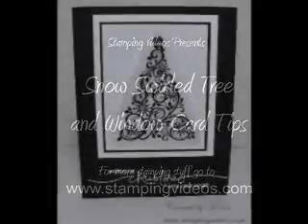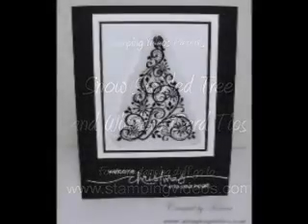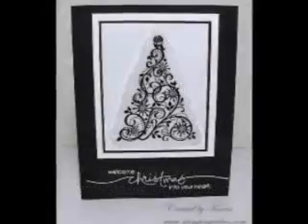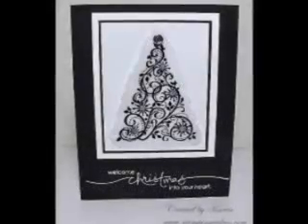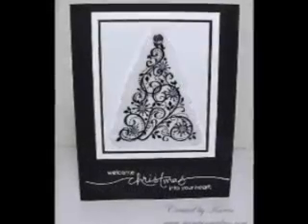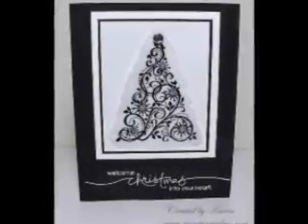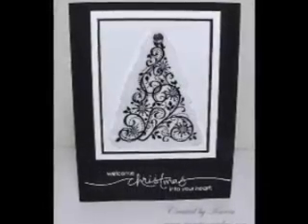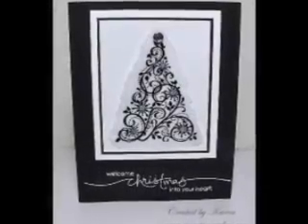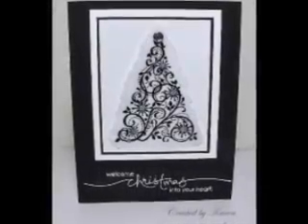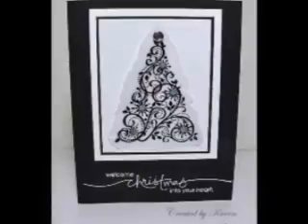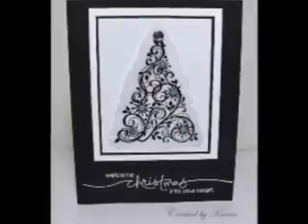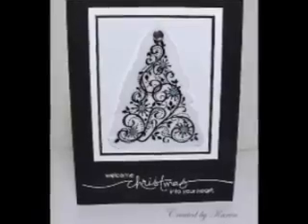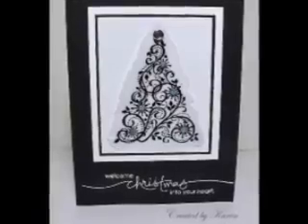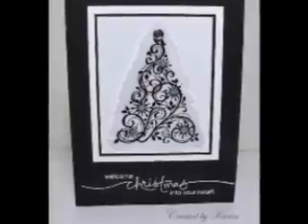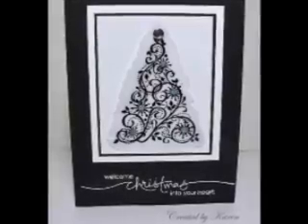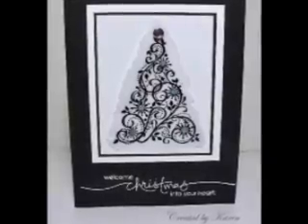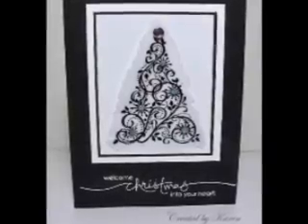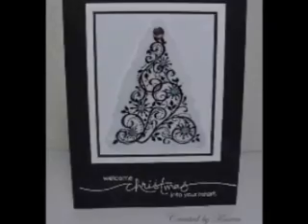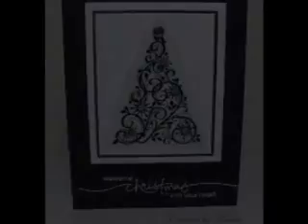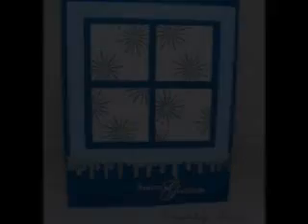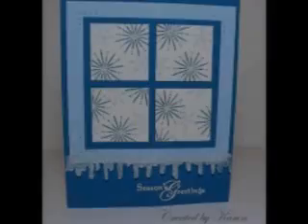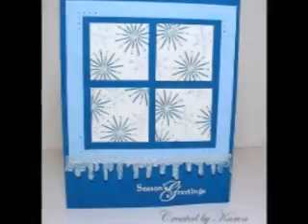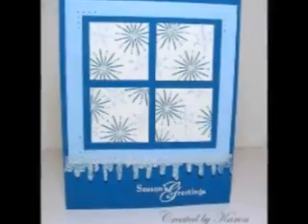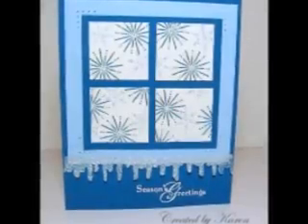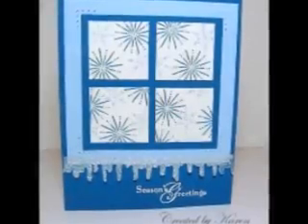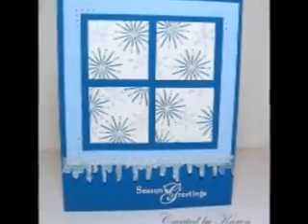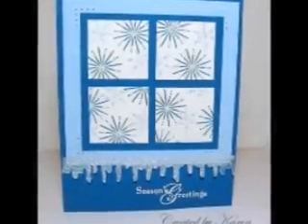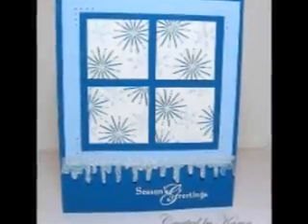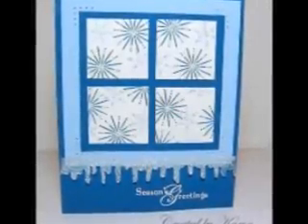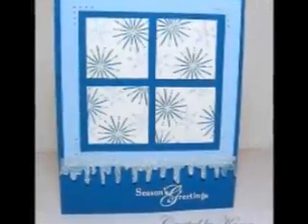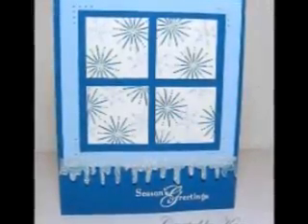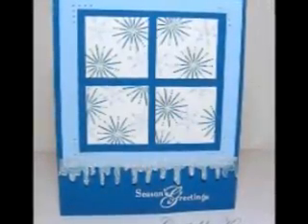Hi and welcome to Stamping Videos. Today I'm just going to show you a couple of quick tips on these two cards that I made yesterday. So let's get started.